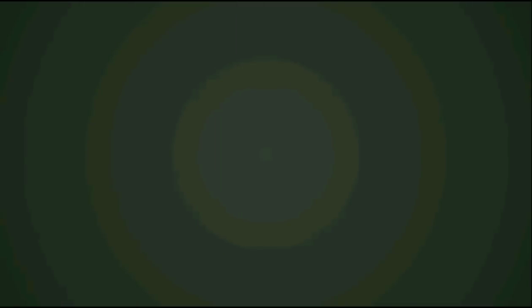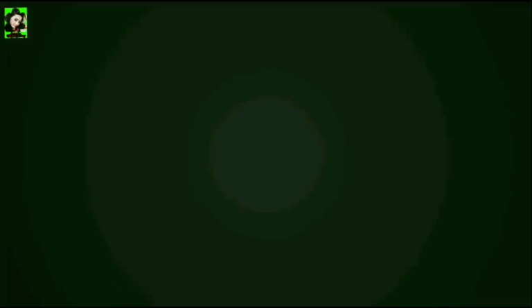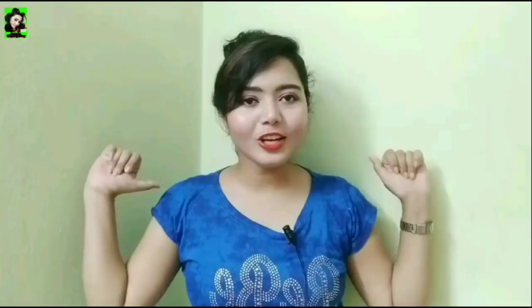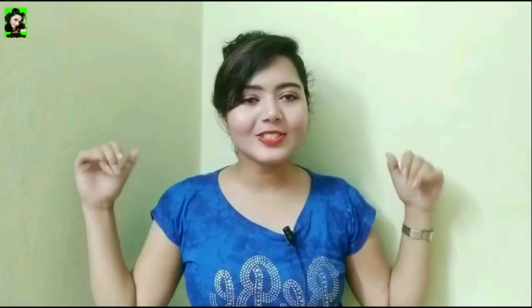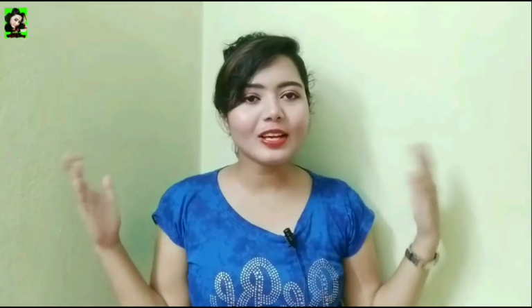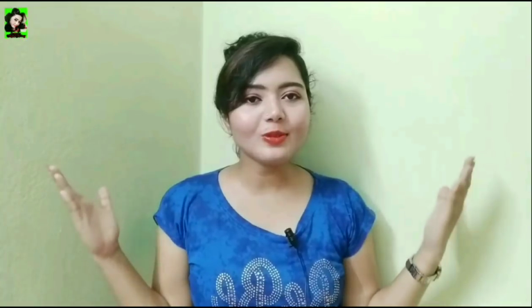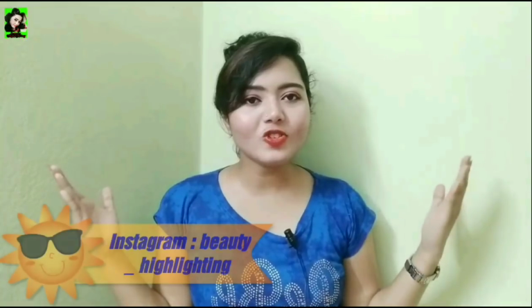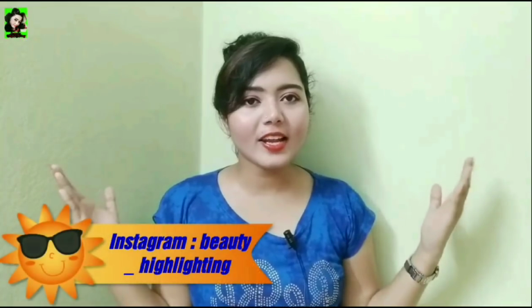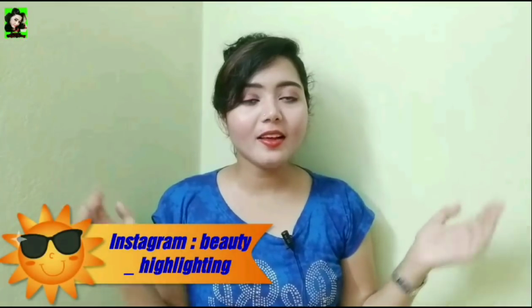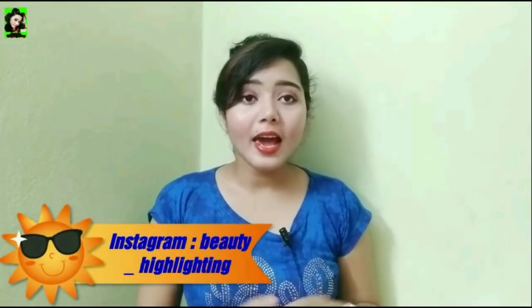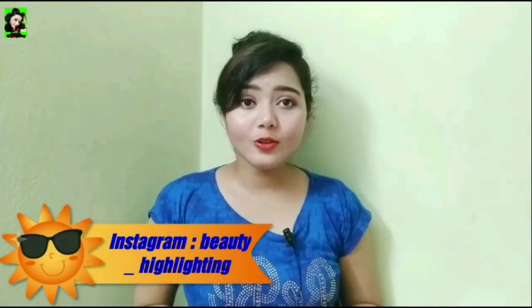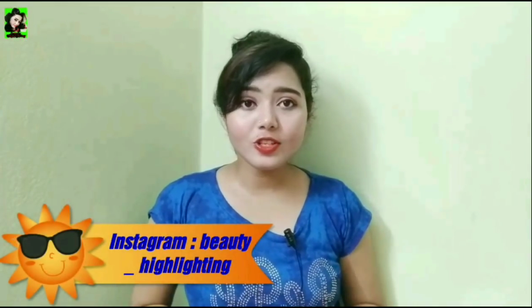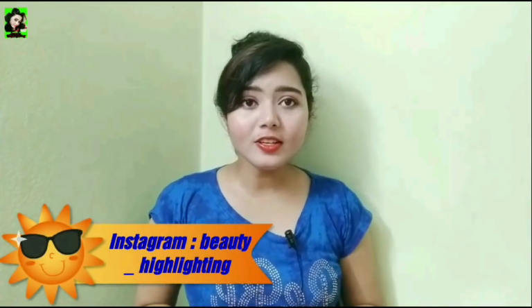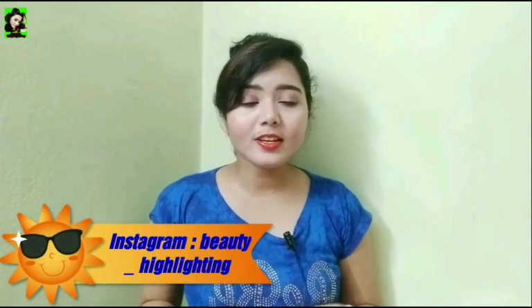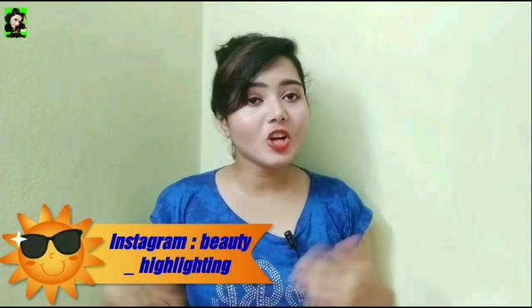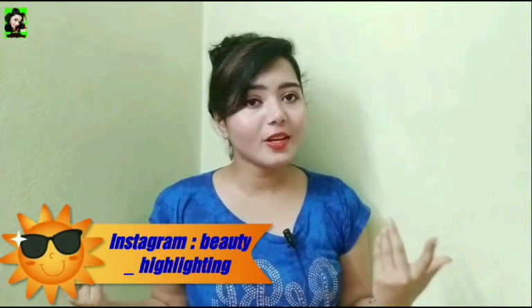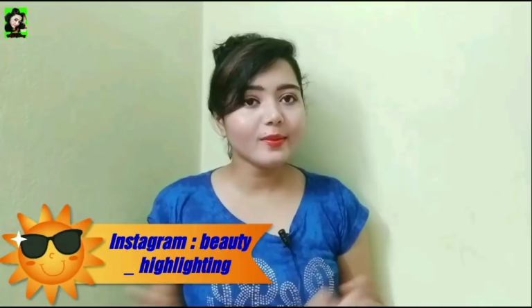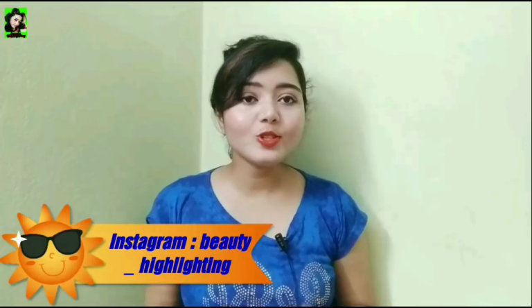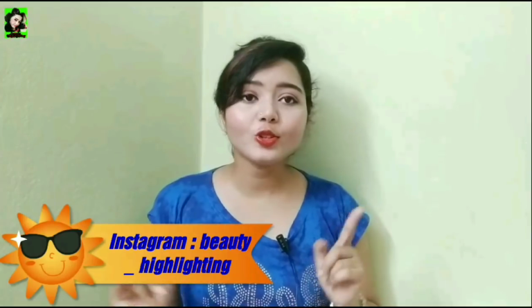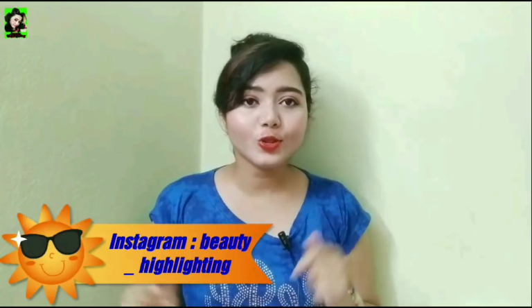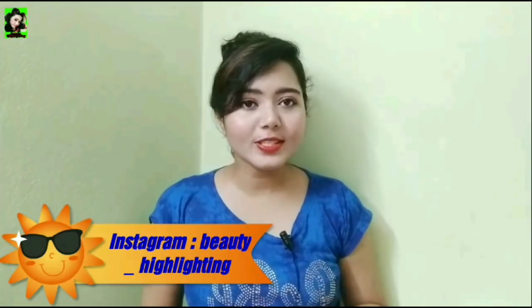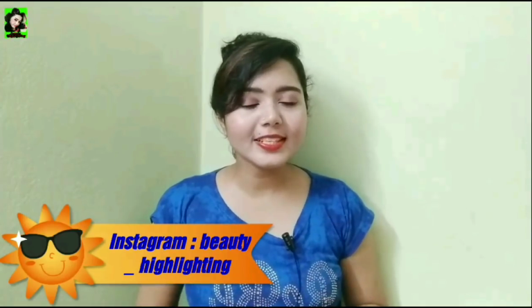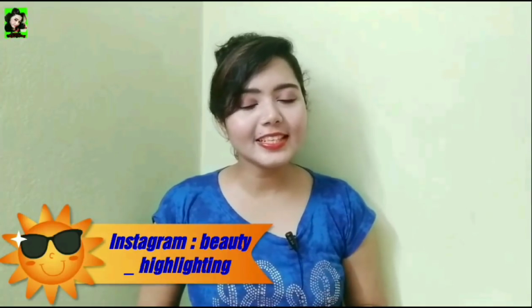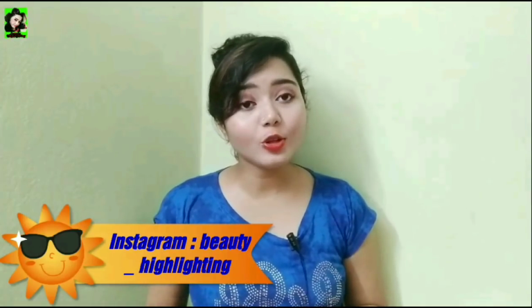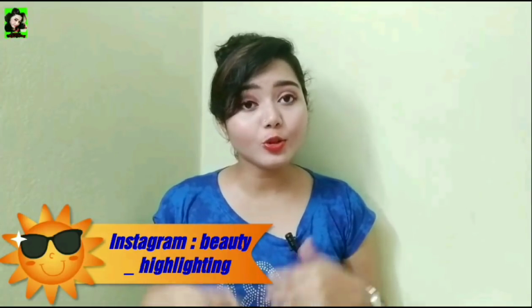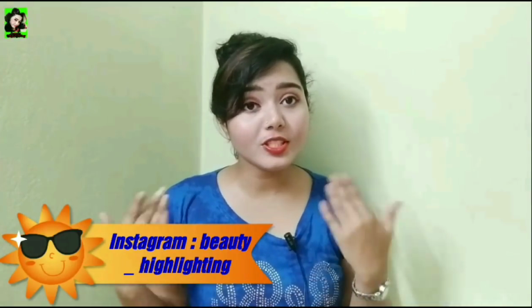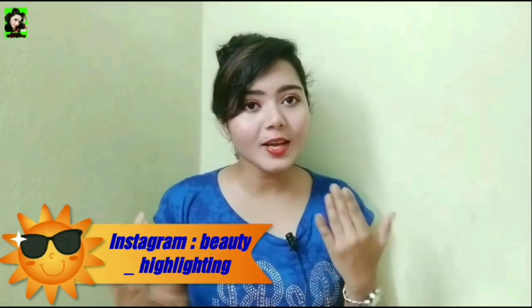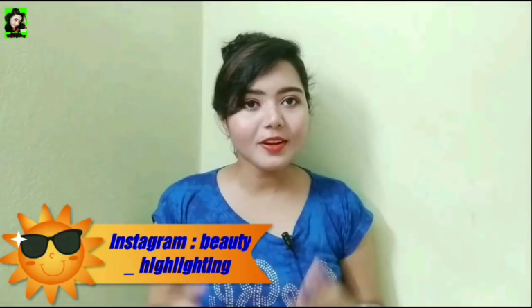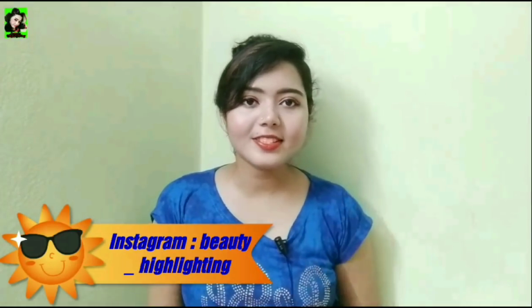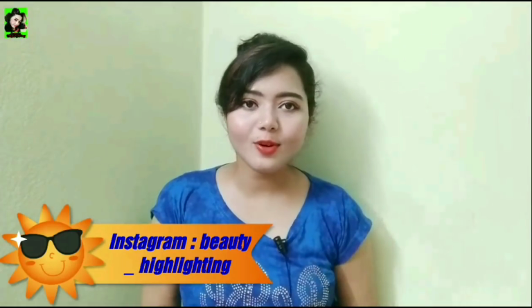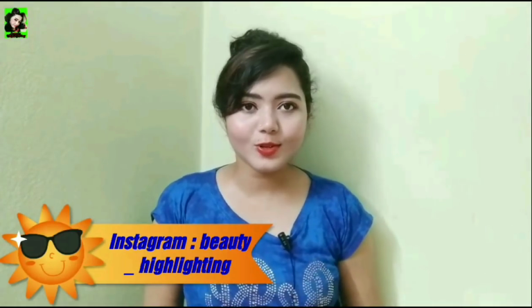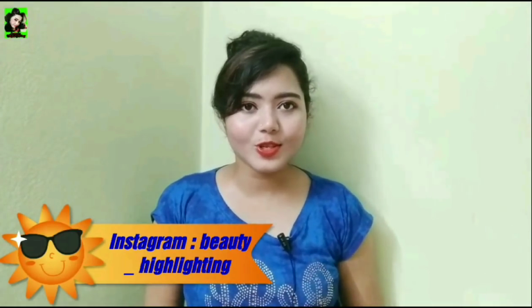Hello friends! Welcome to my channel! This skin care product is very good for body wash.